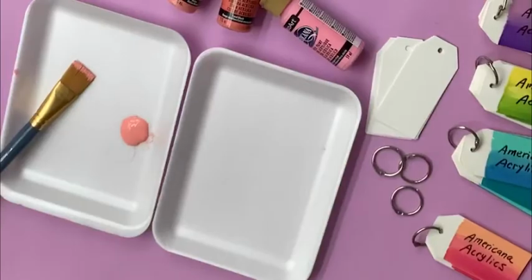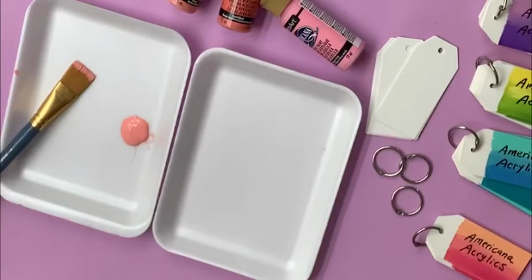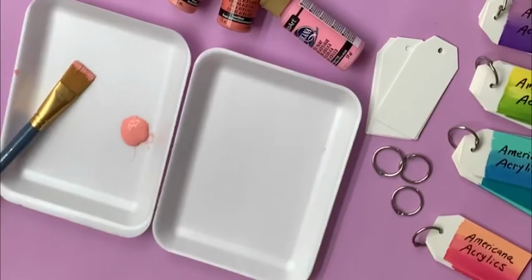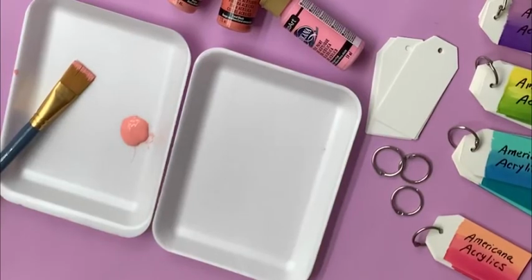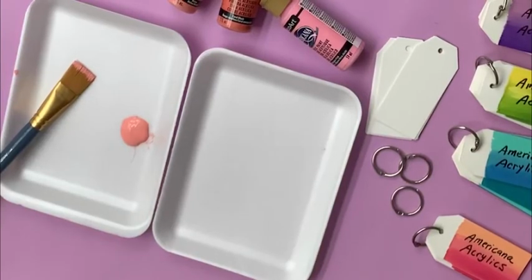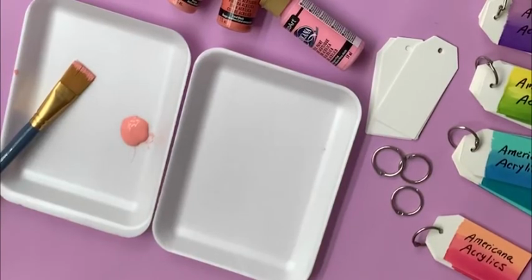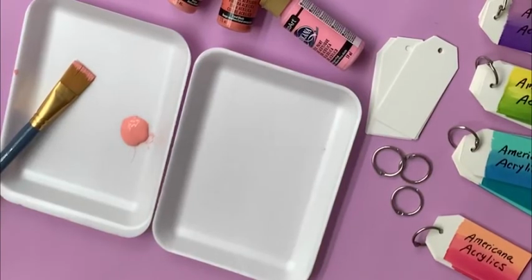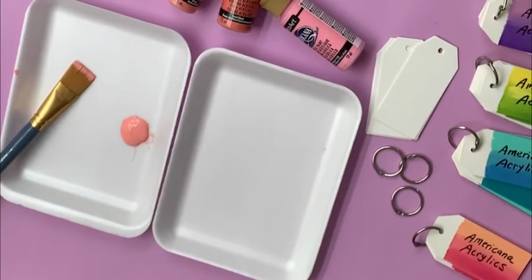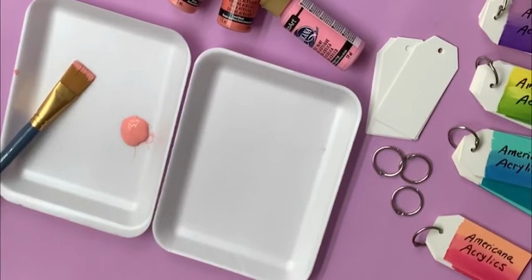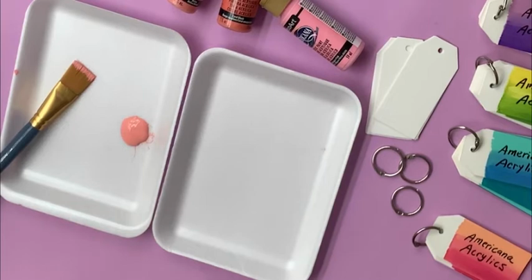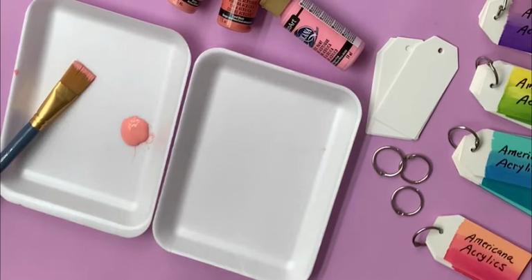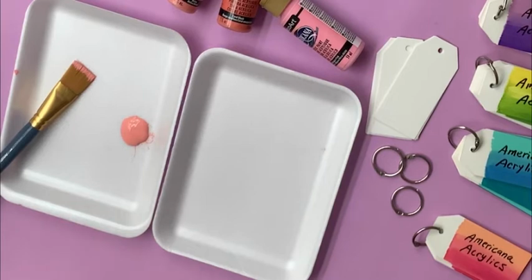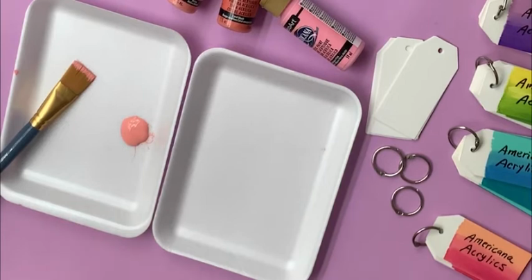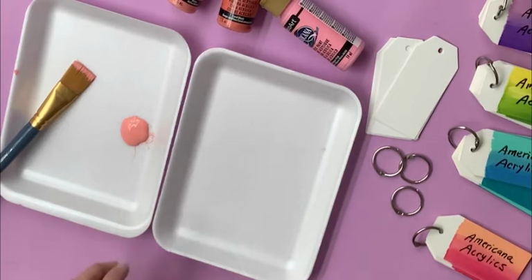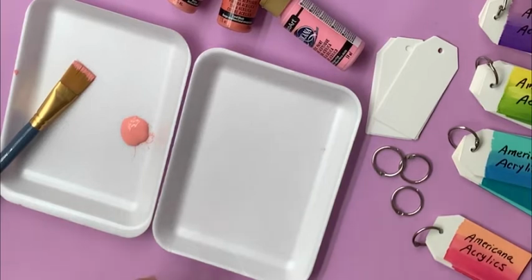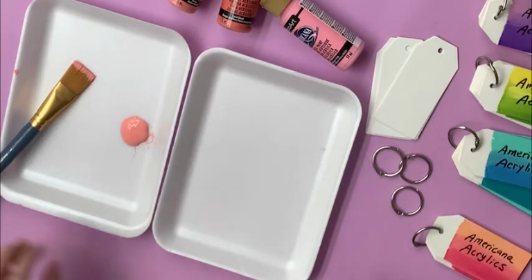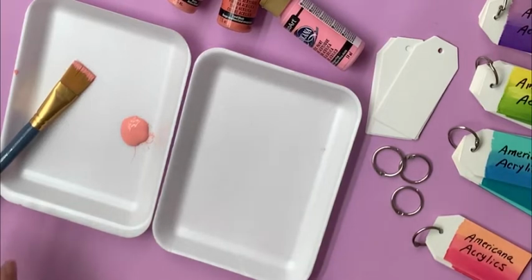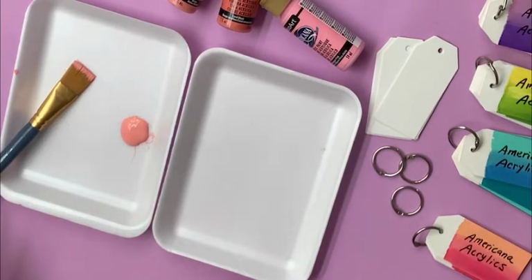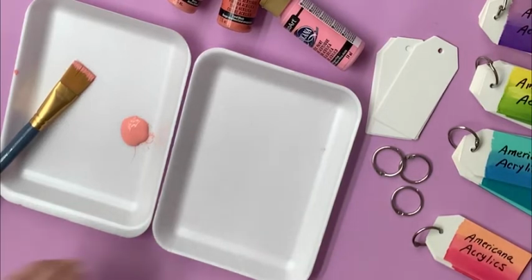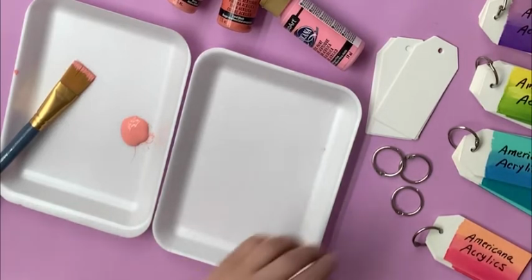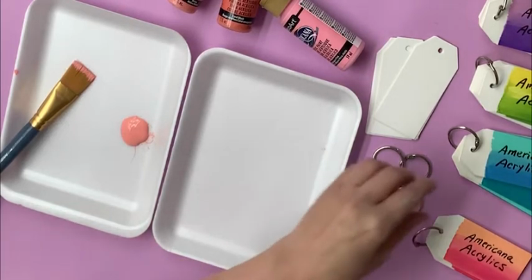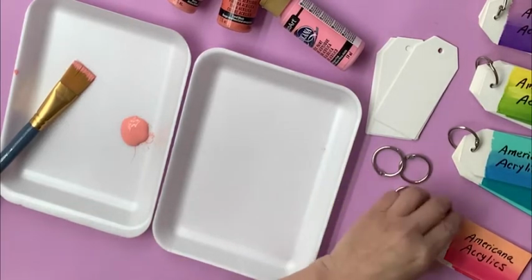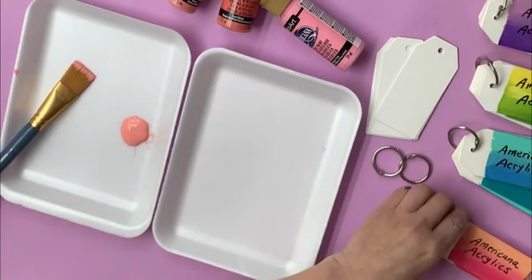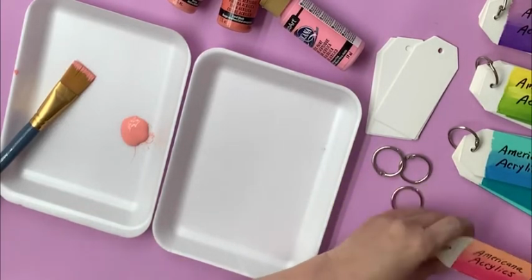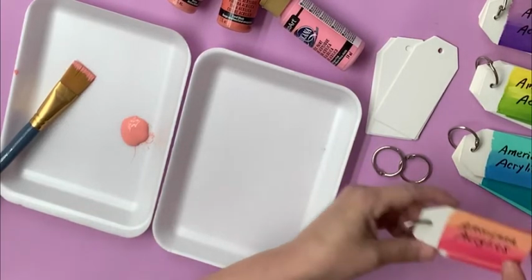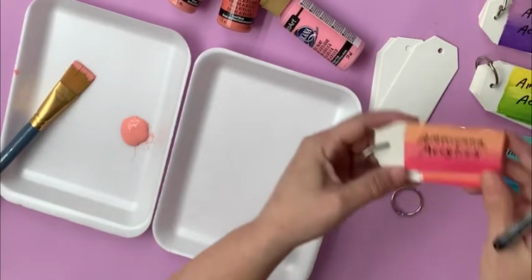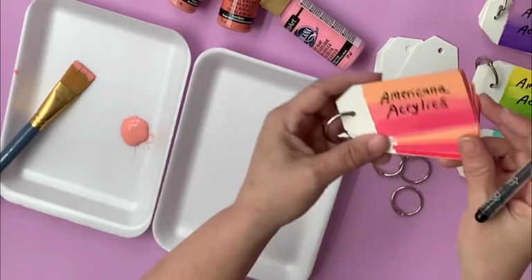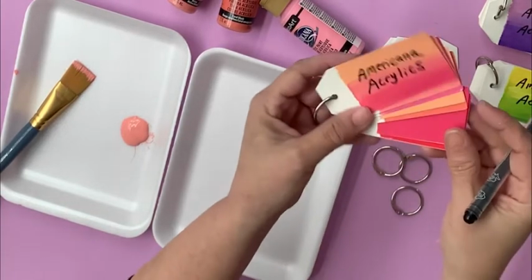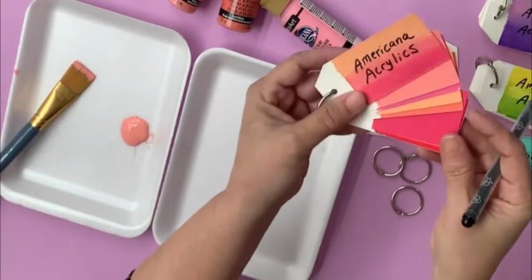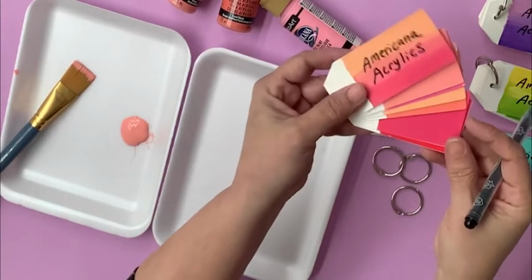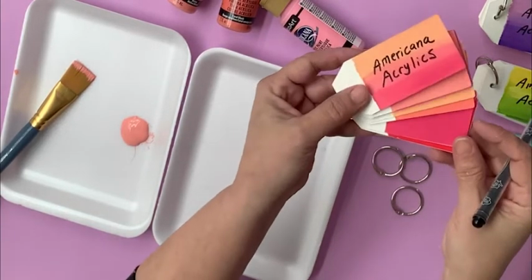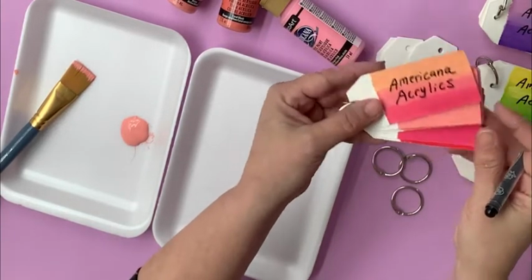Hi everyone! Plot Schneider here with DecoArts The Craft Minute, and today I'm going to show you how to make these really cute color swatches.